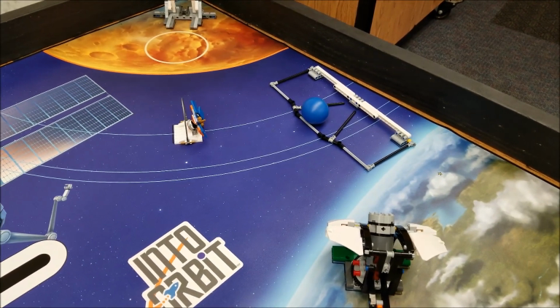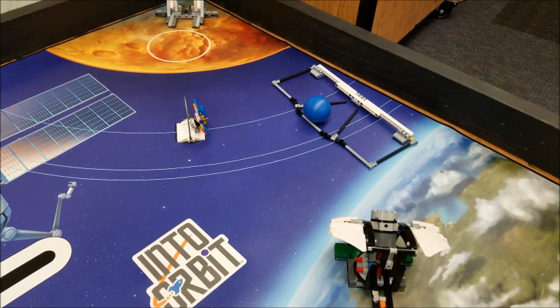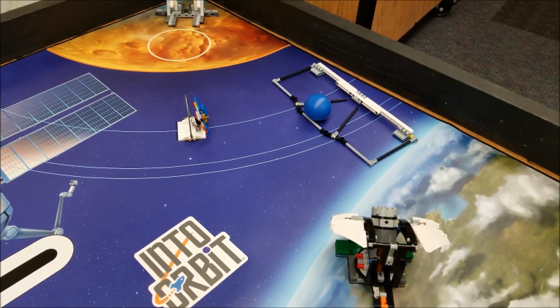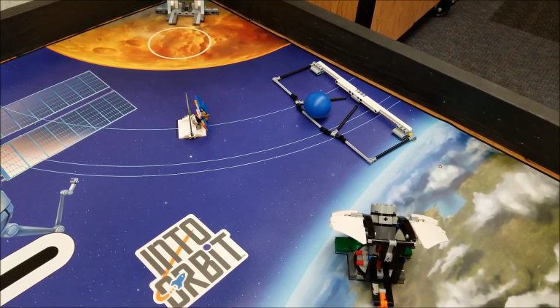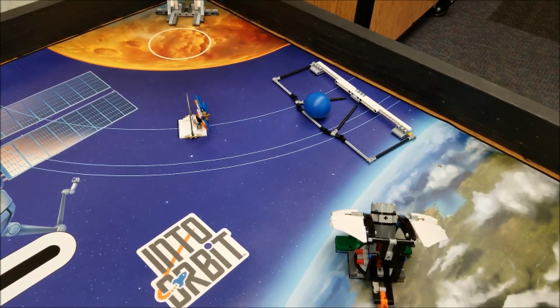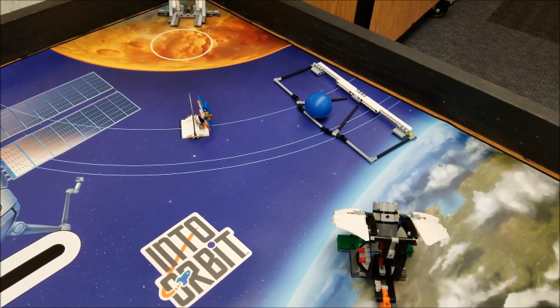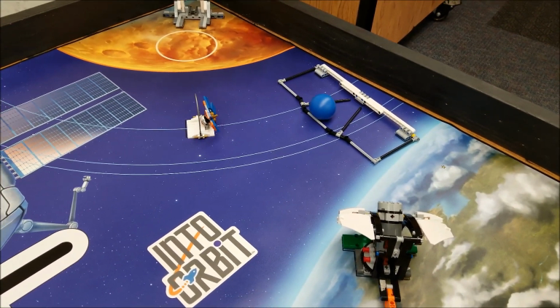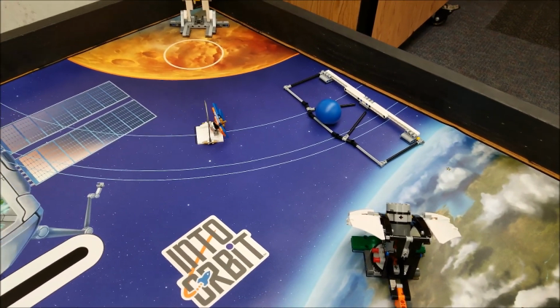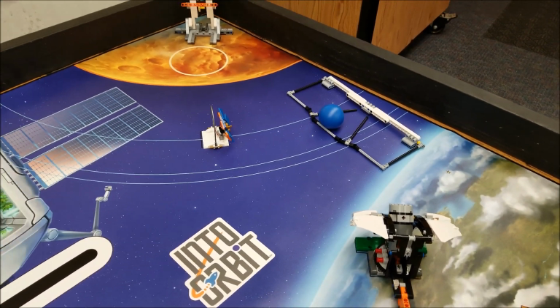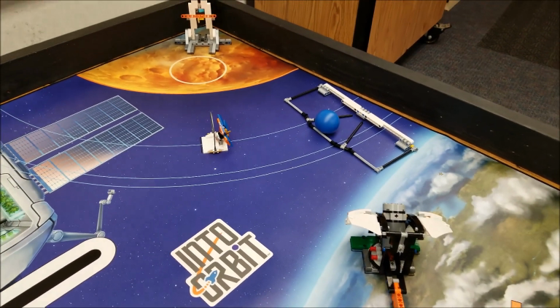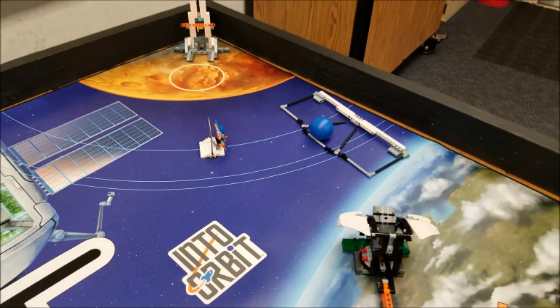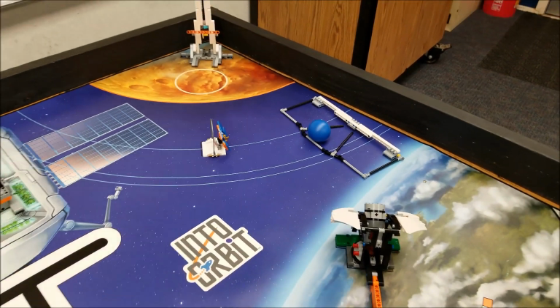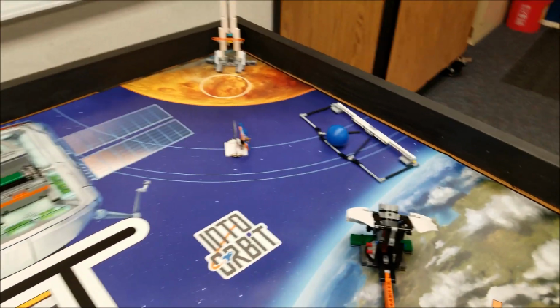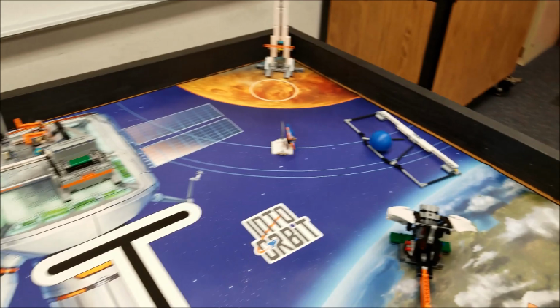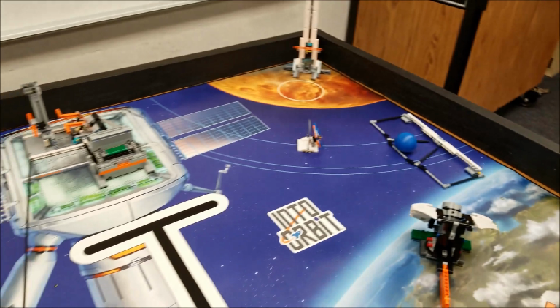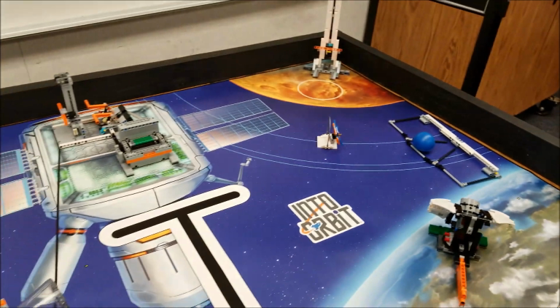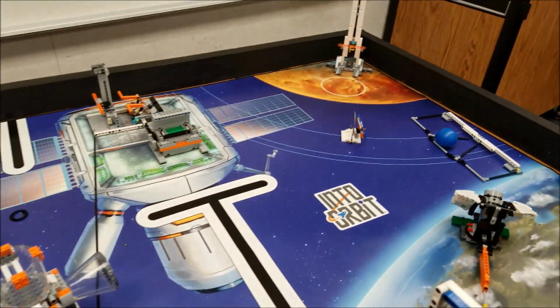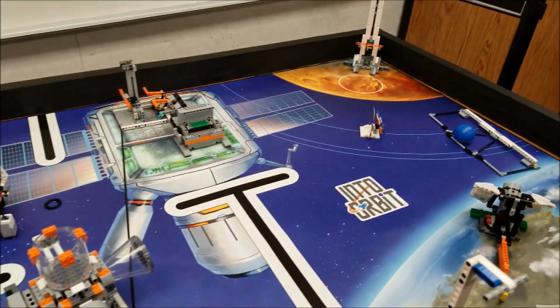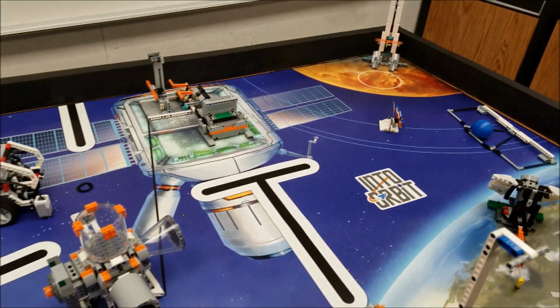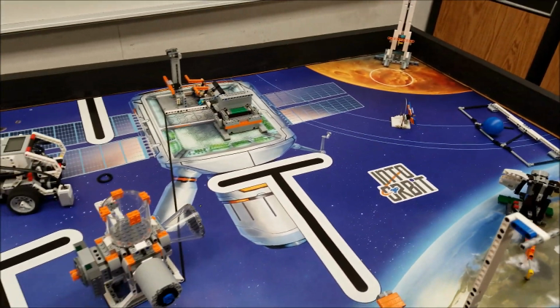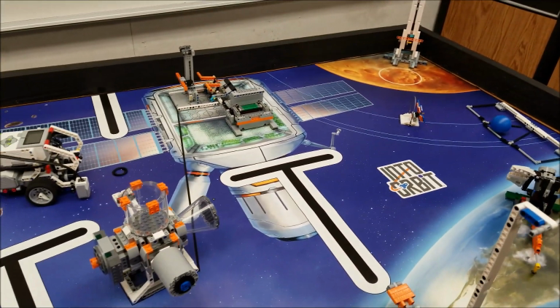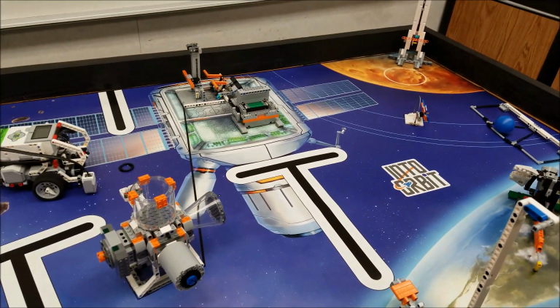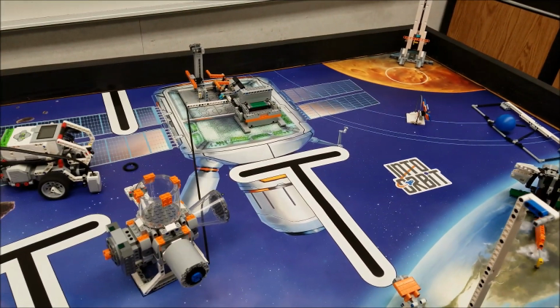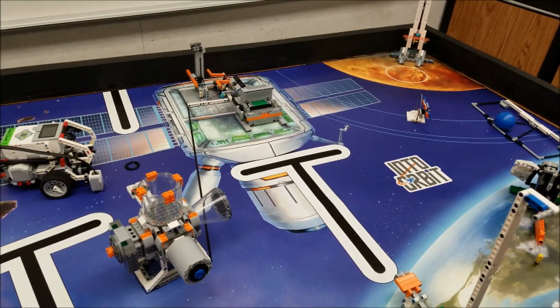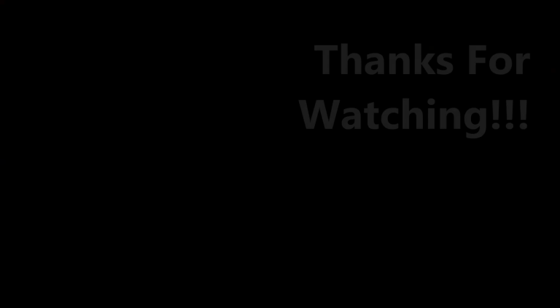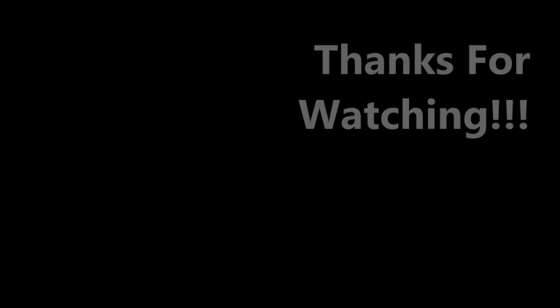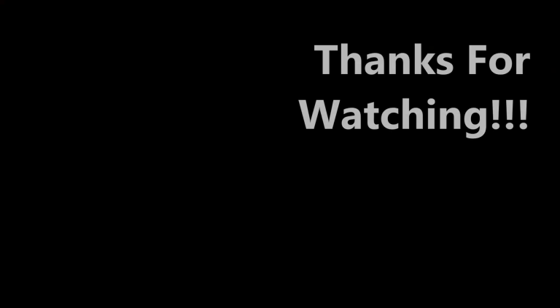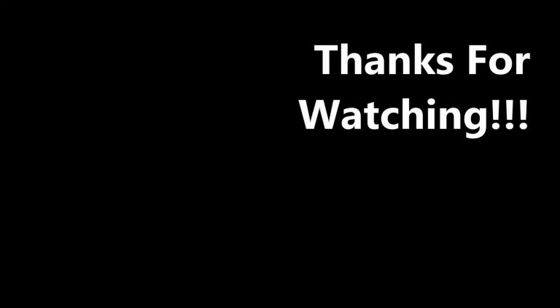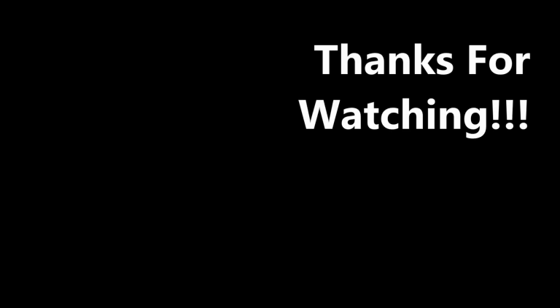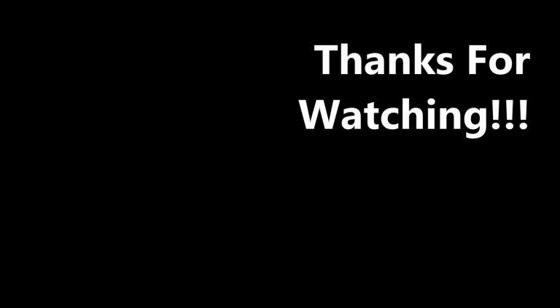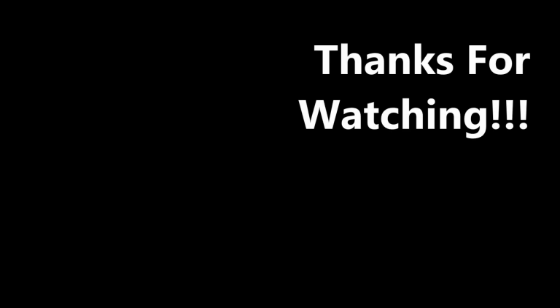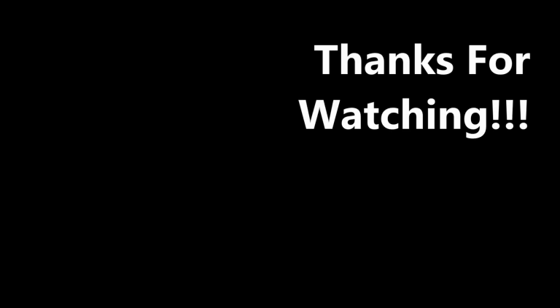Alright guys, I am Mr. Hino from Mr. Hino's Lego Robotics. I am out!